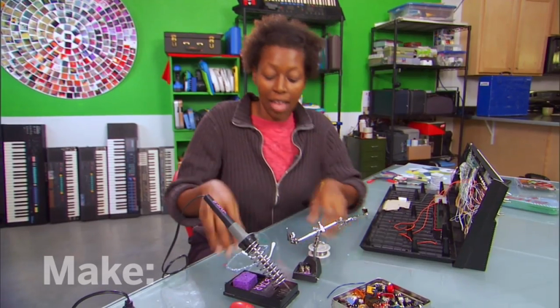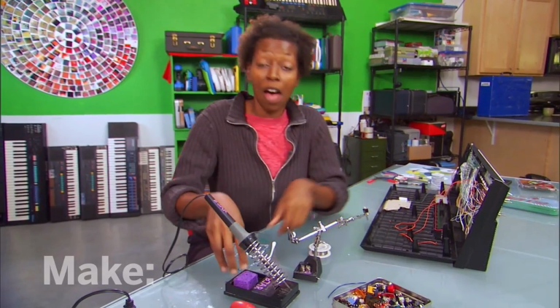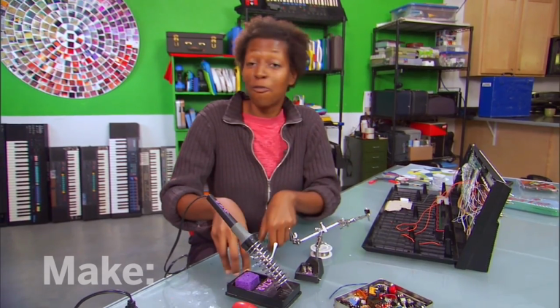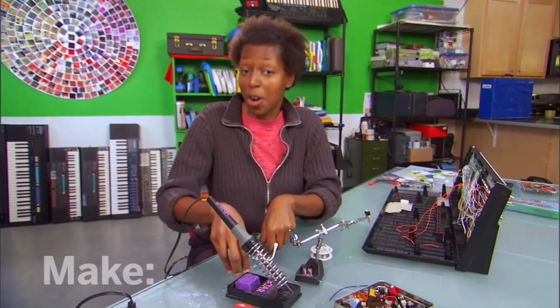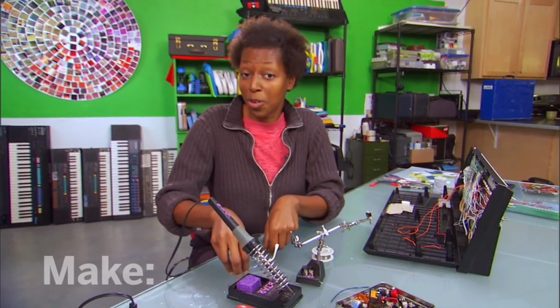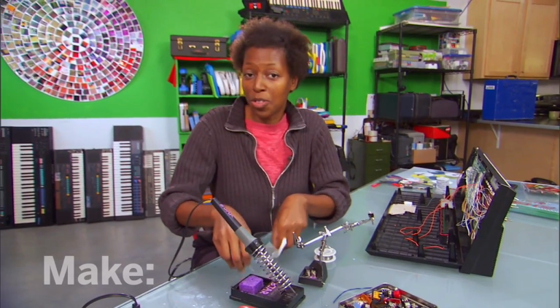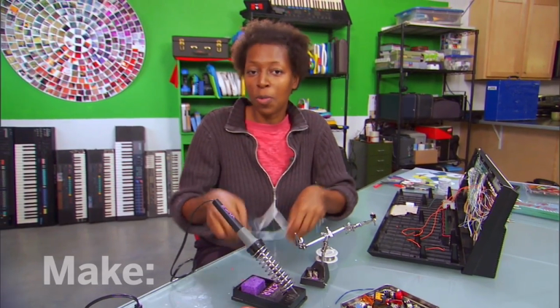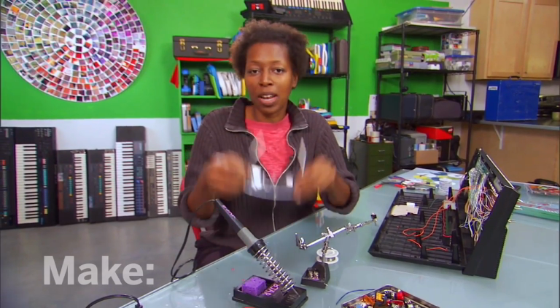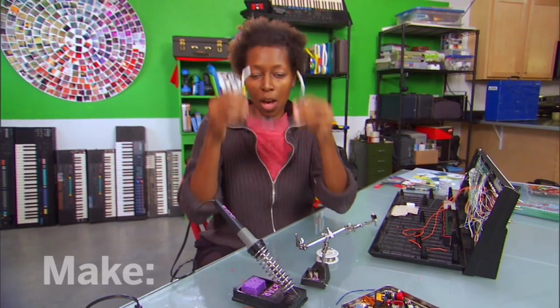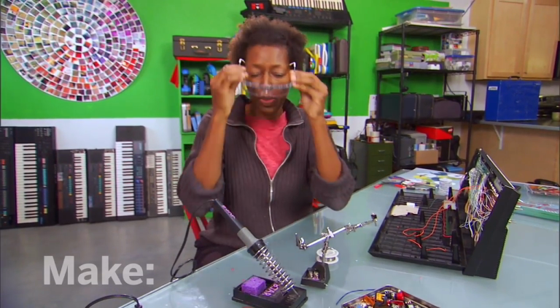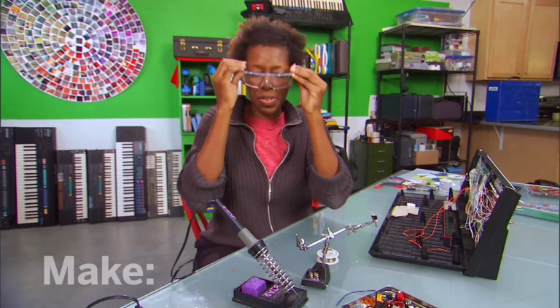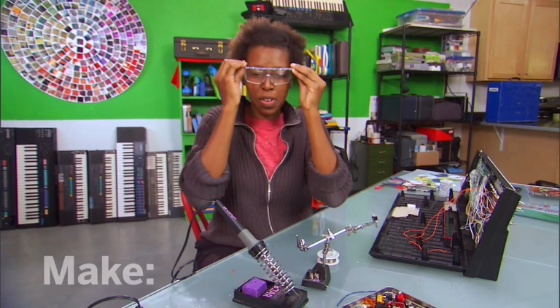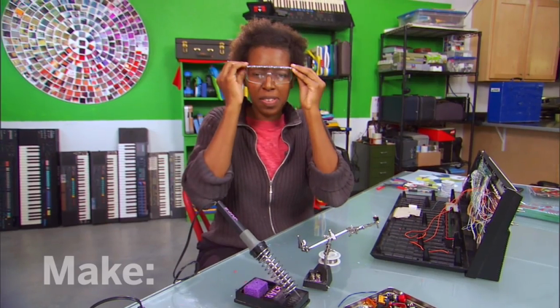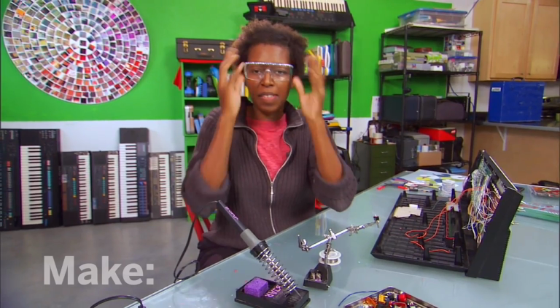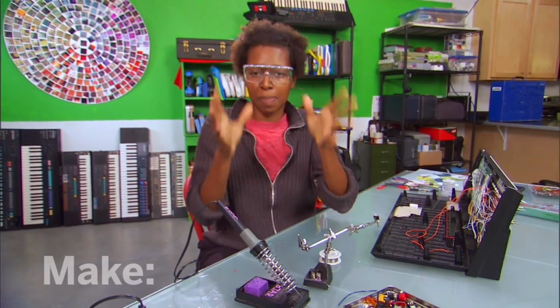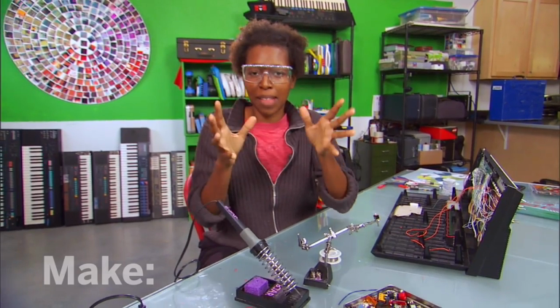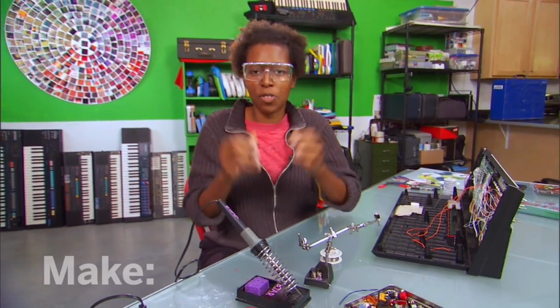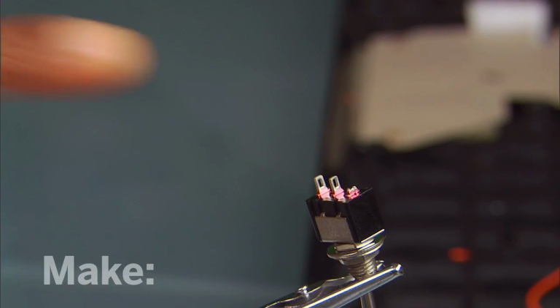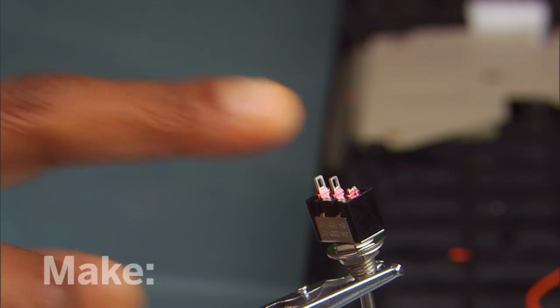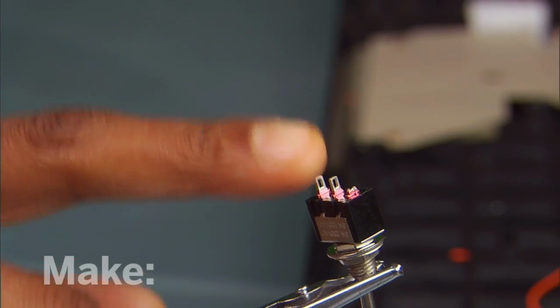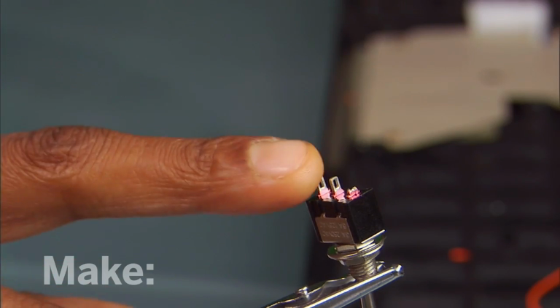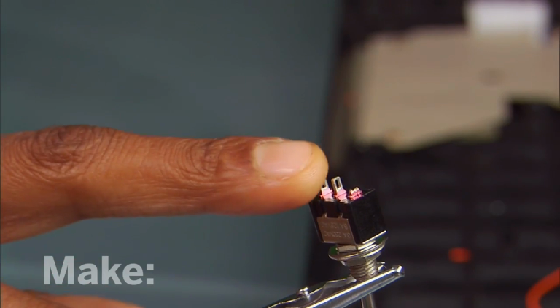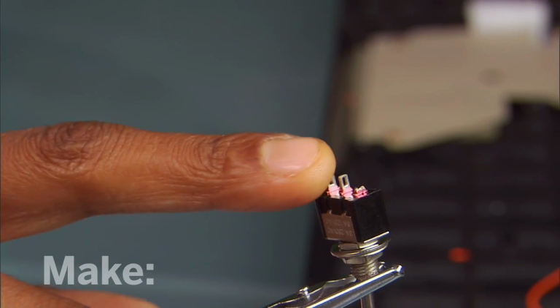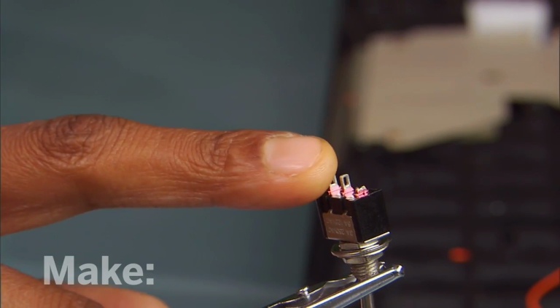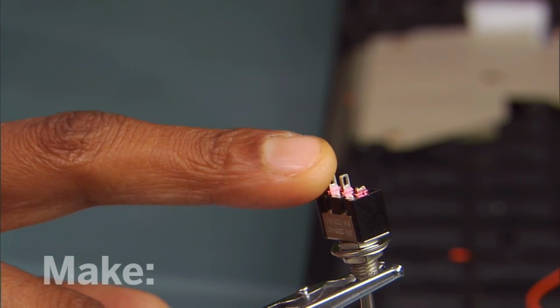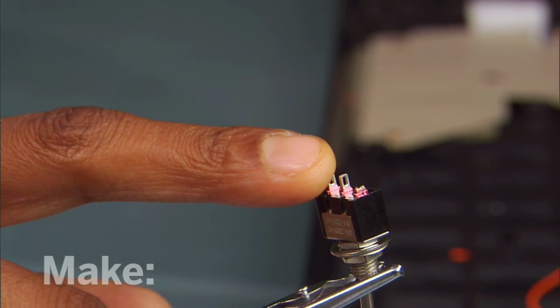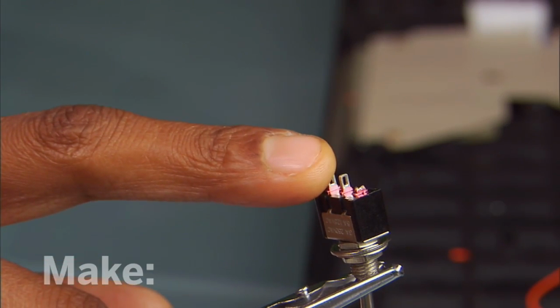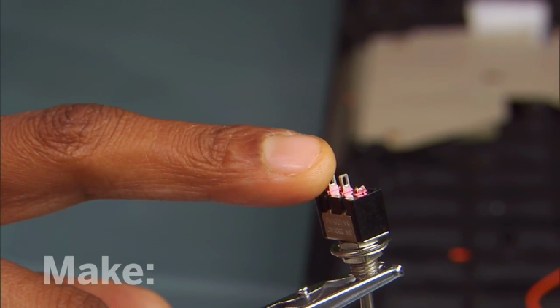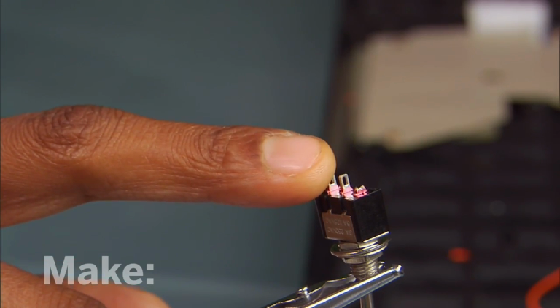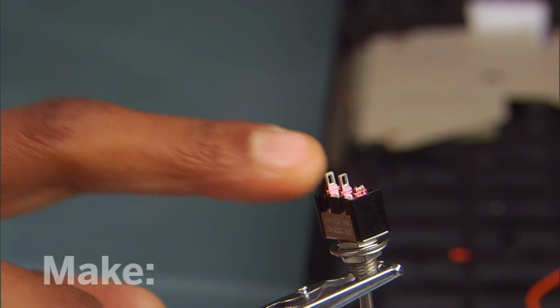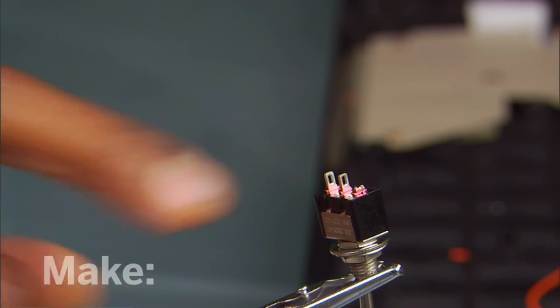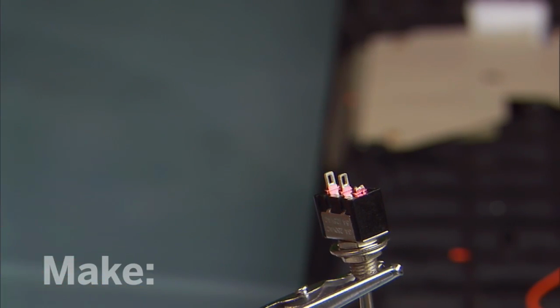First, you want to coat the surface of the spot that you're about to solder. This is called tinning.